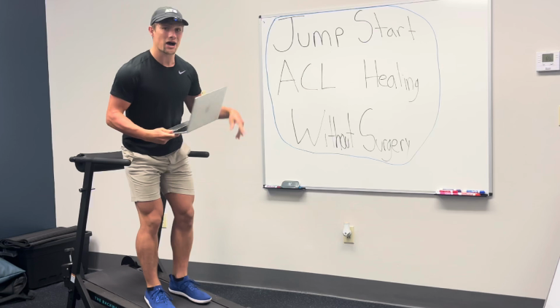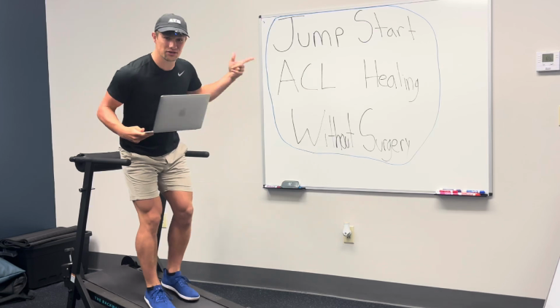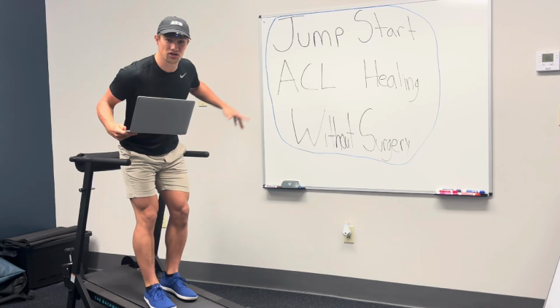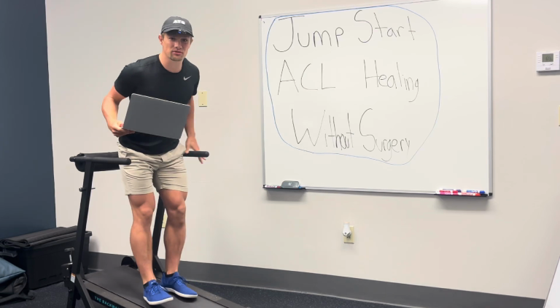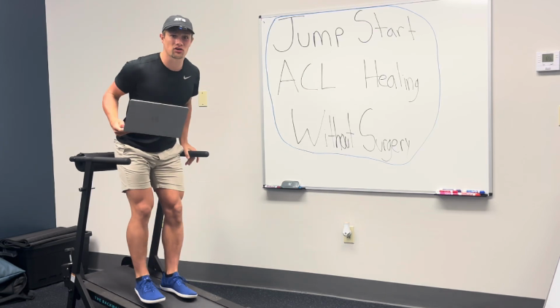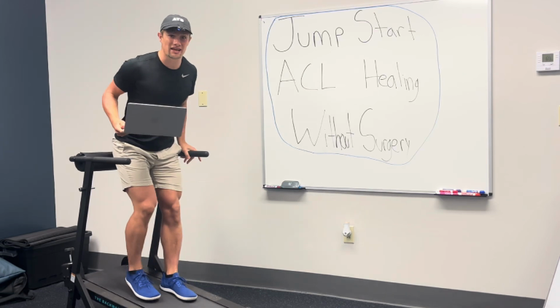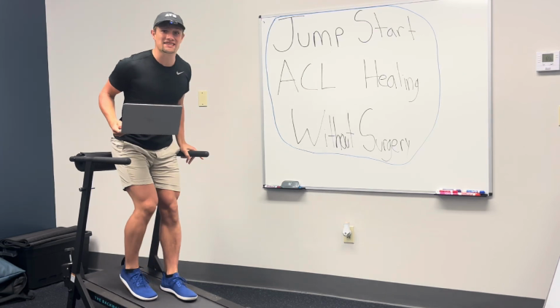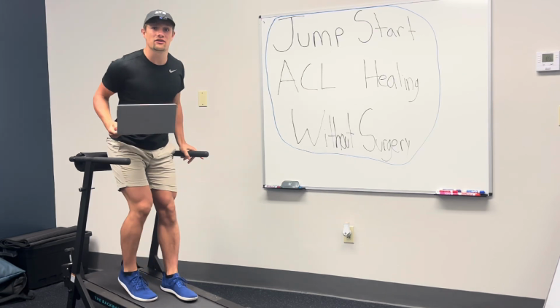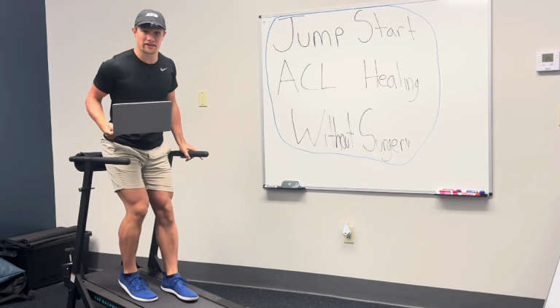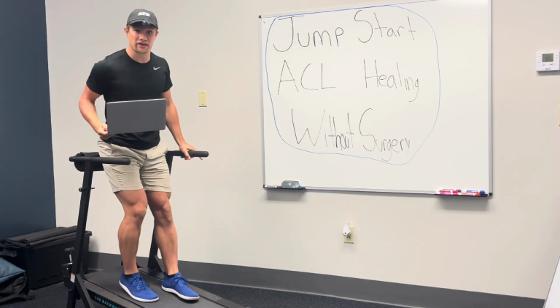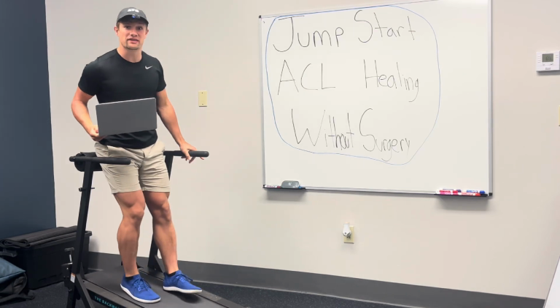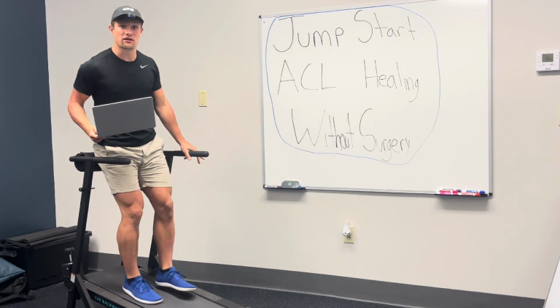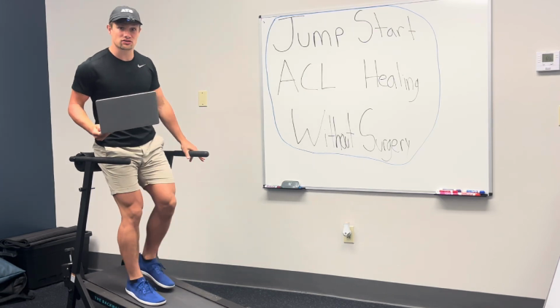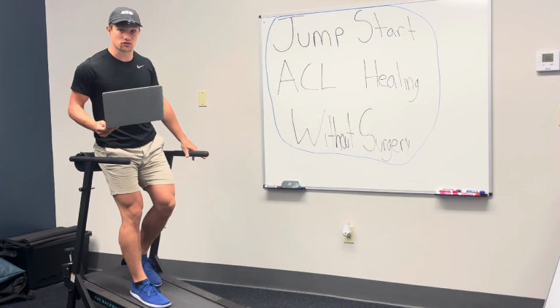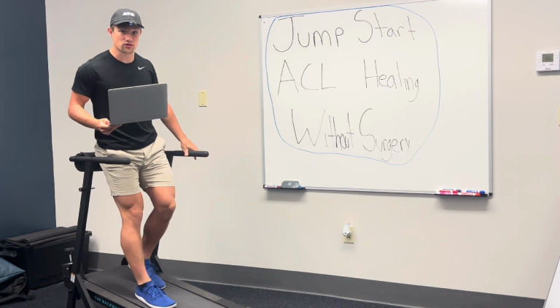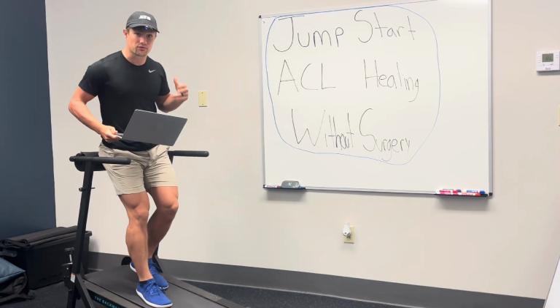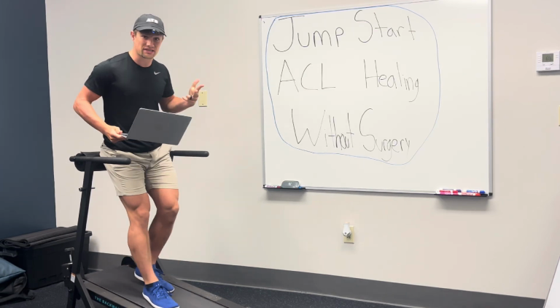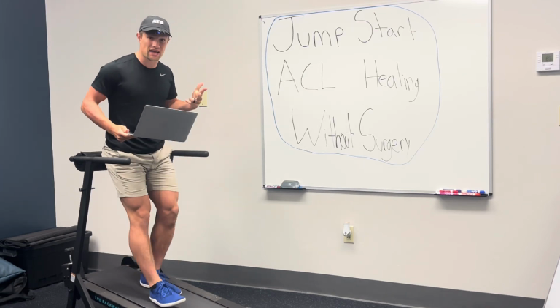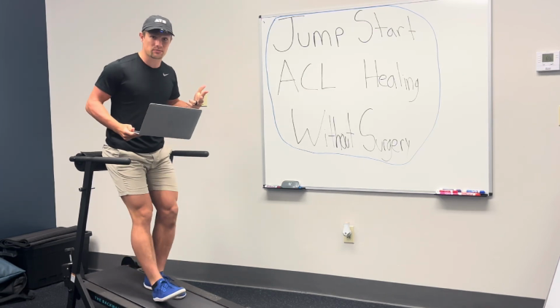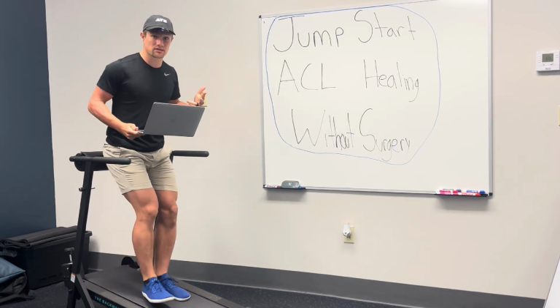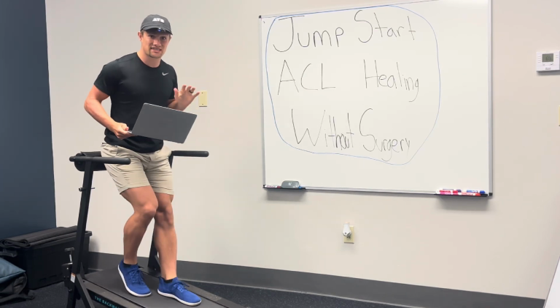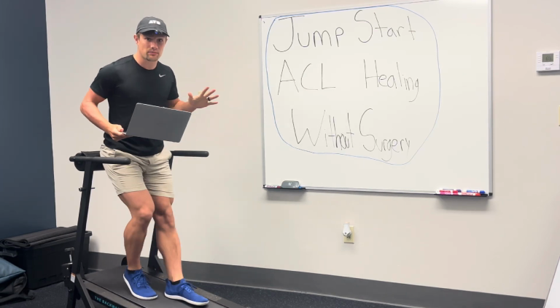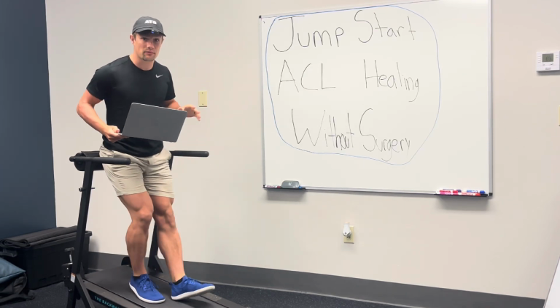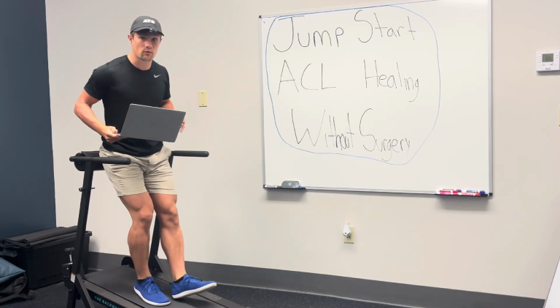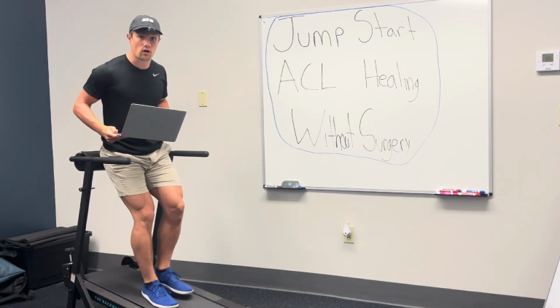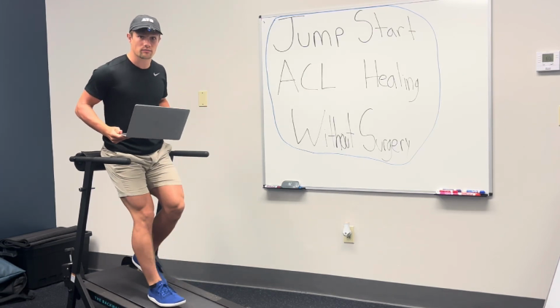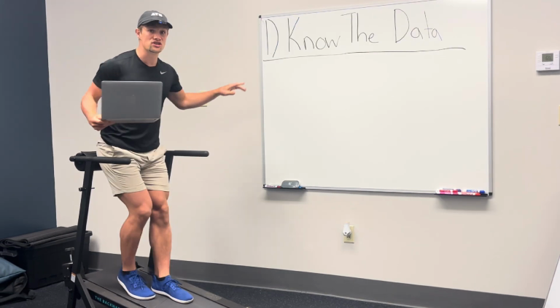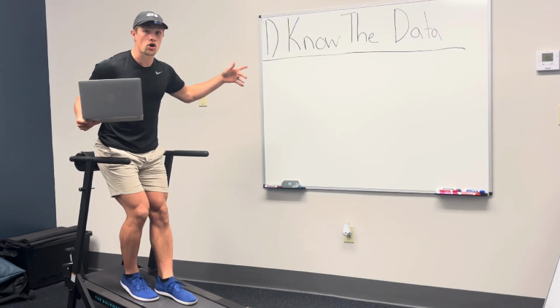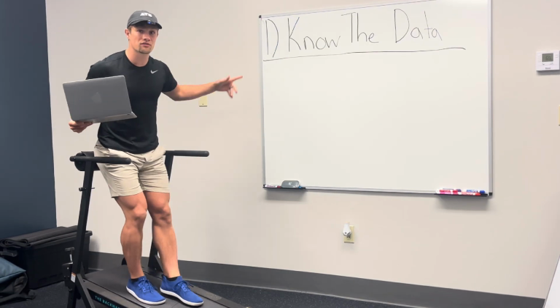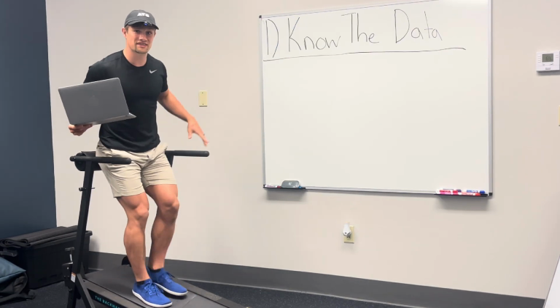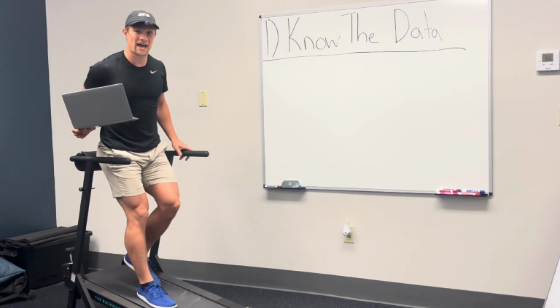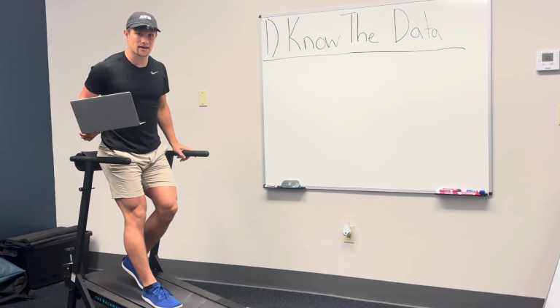How to jumpstart ACL healing without surgery — three steps. Step number one: know the data.